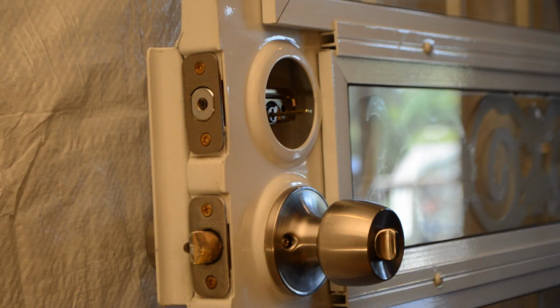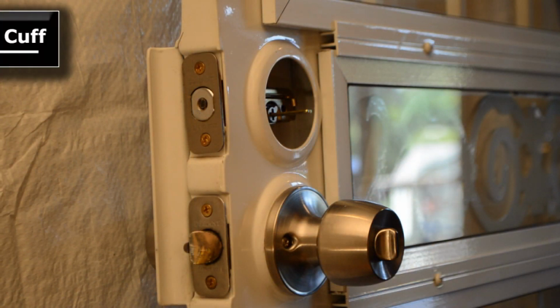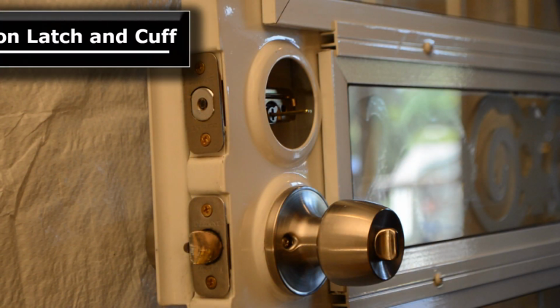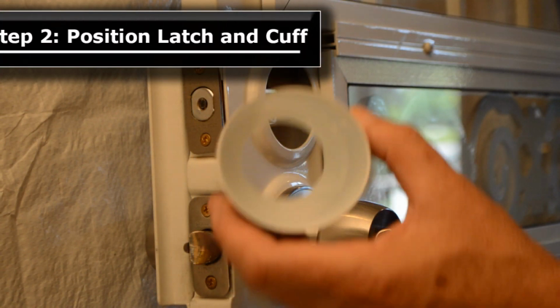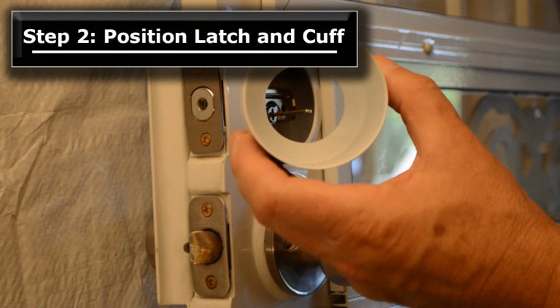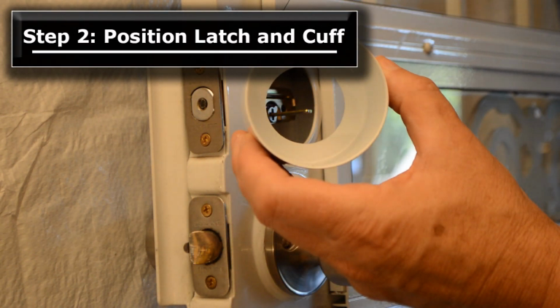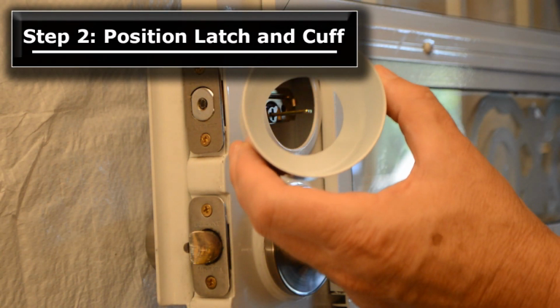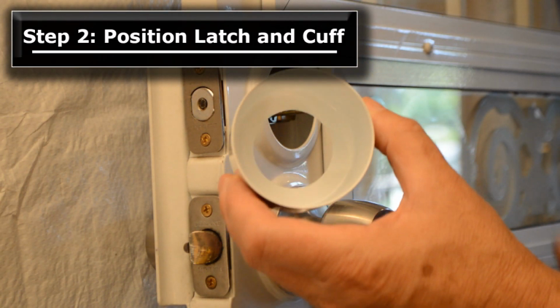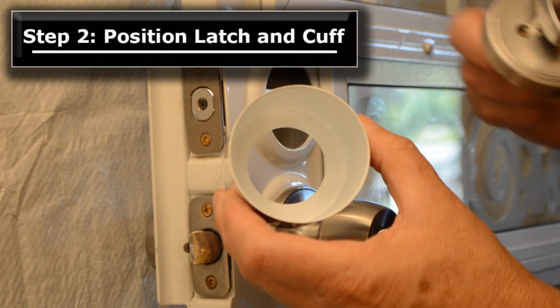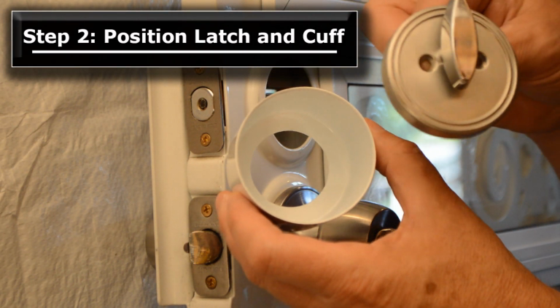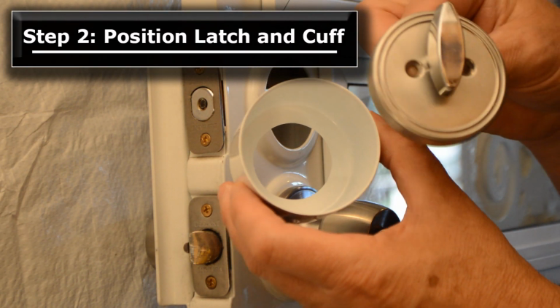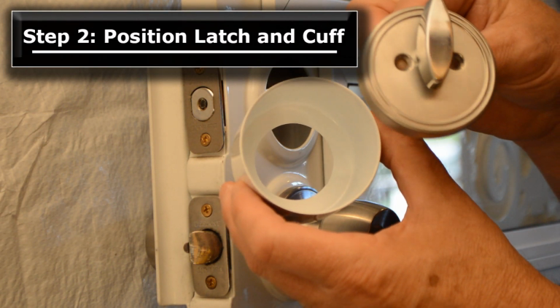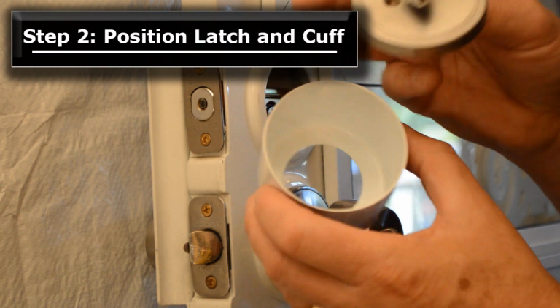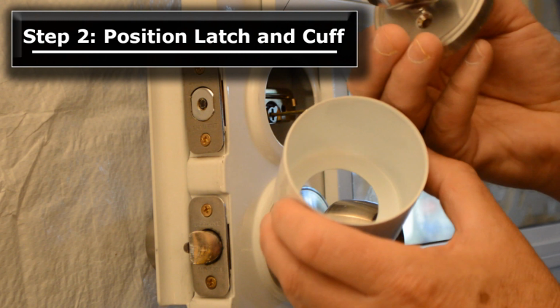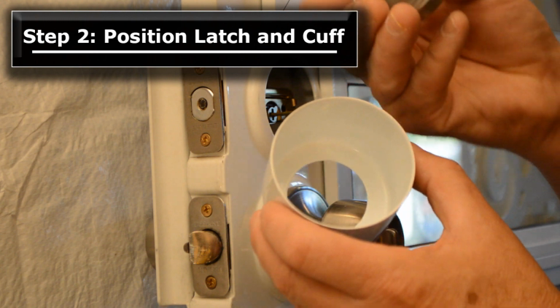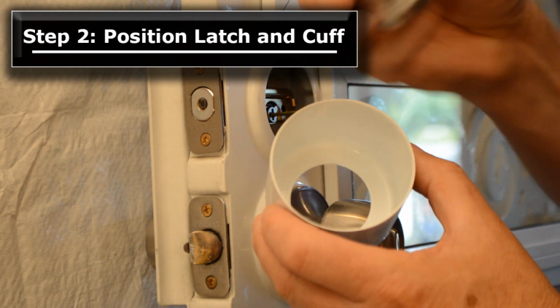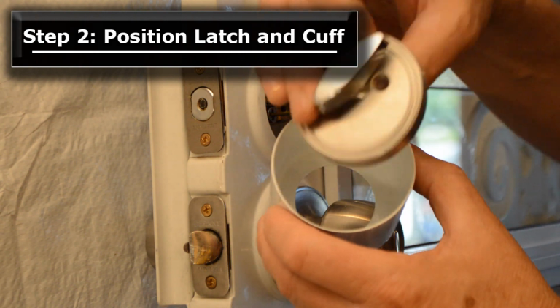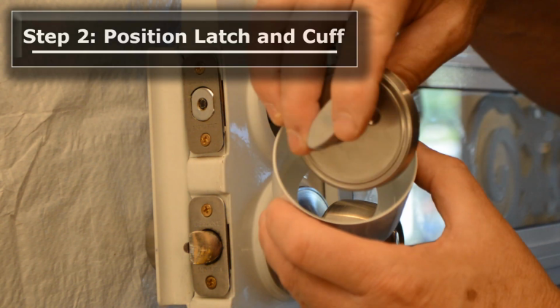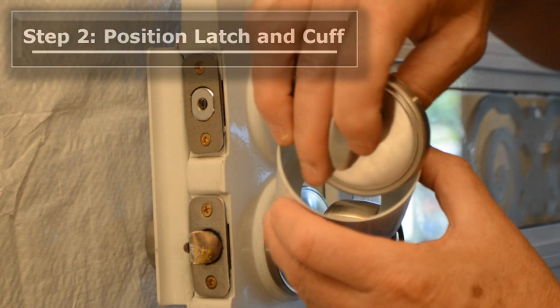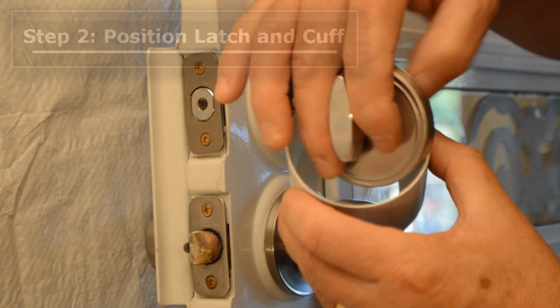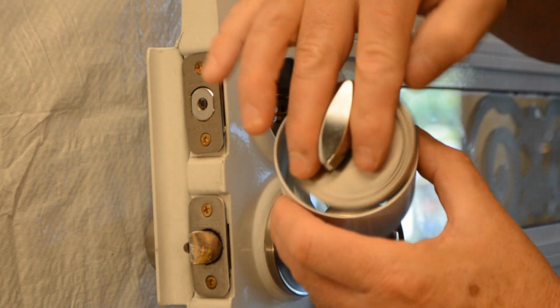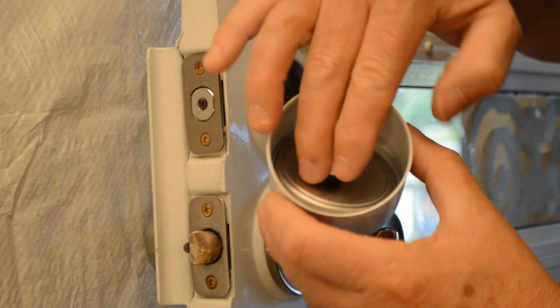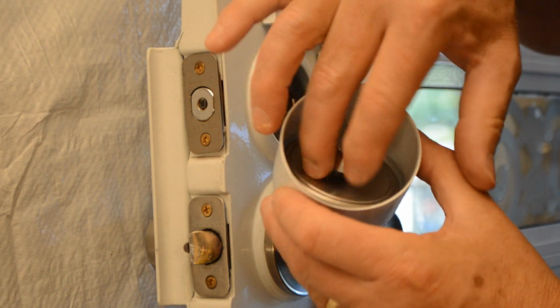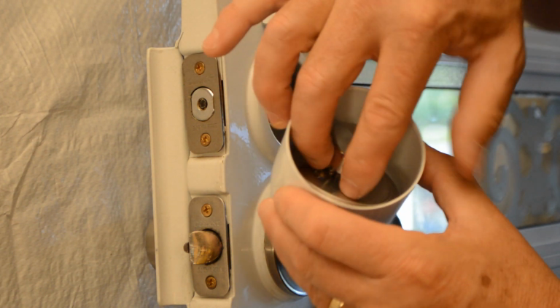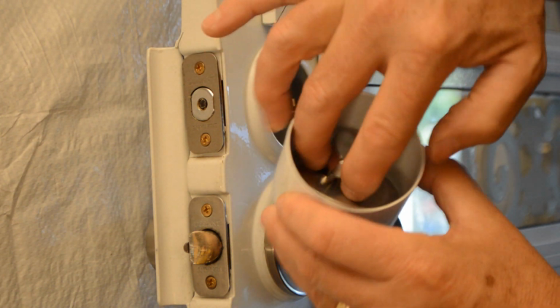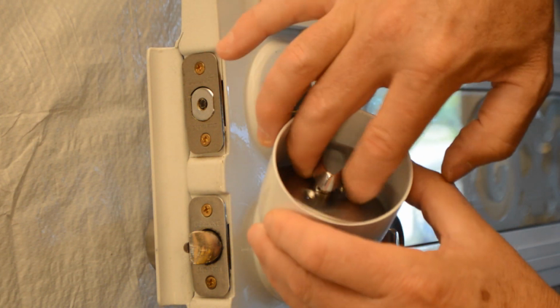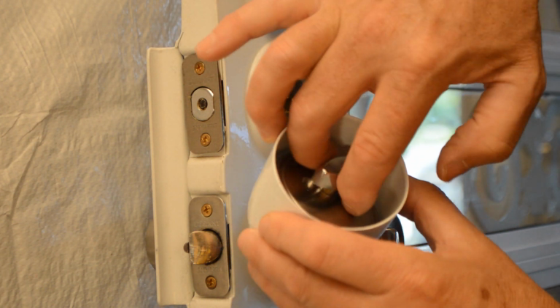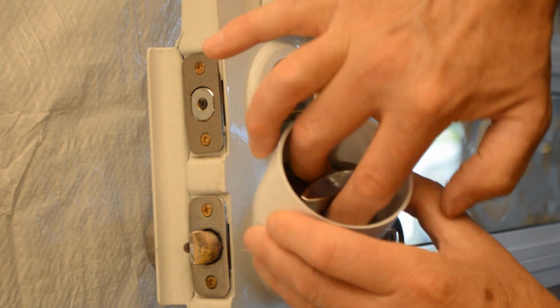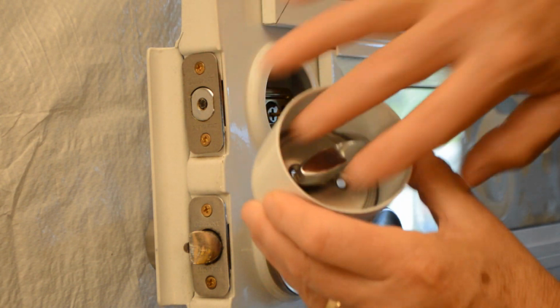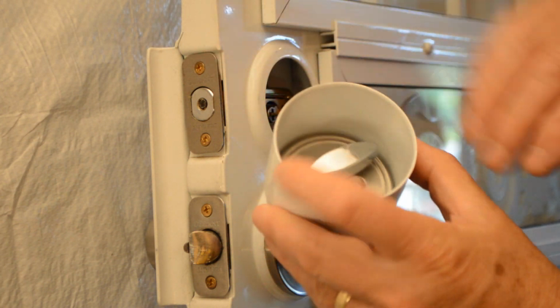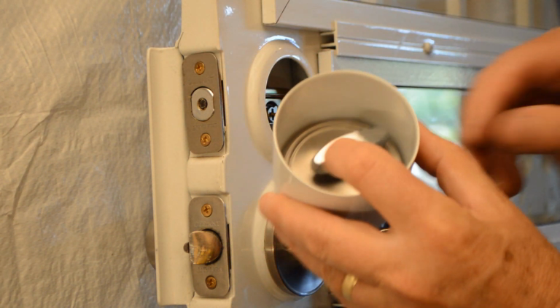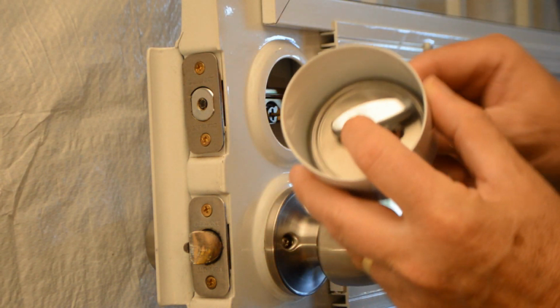Step 2. Position the thumb-turn latch within the door cuff cavity and position the cuff with latch onto the door lock spindle.